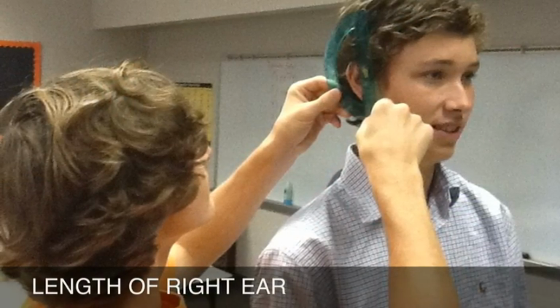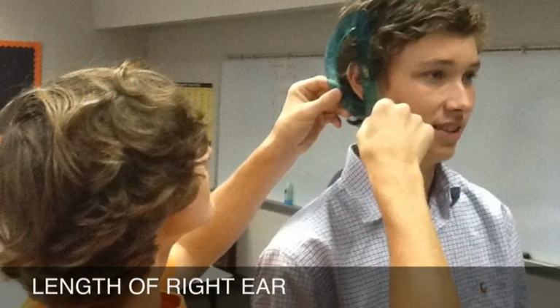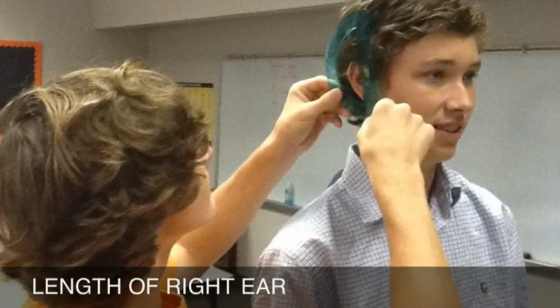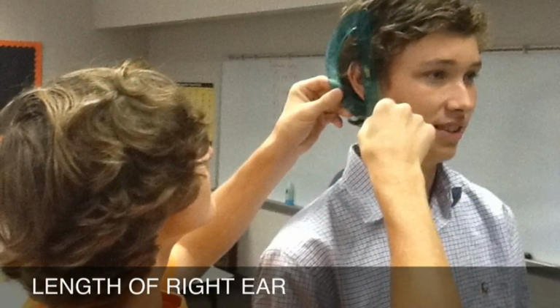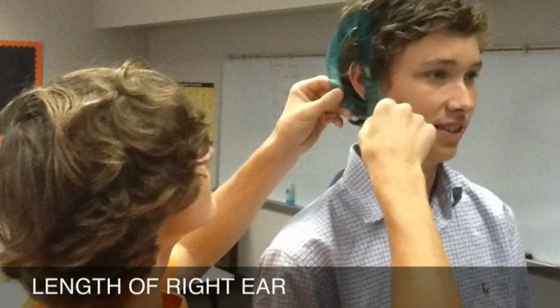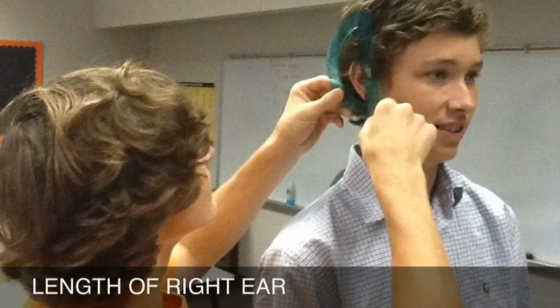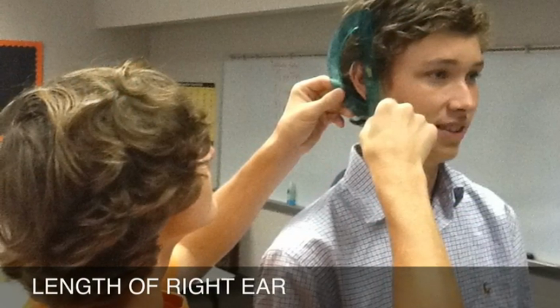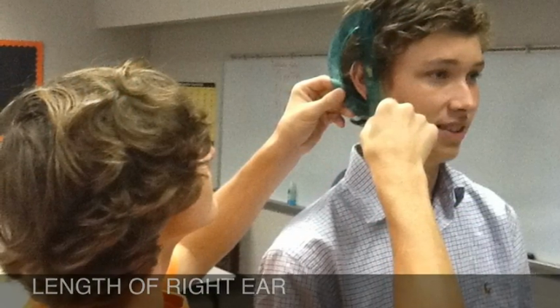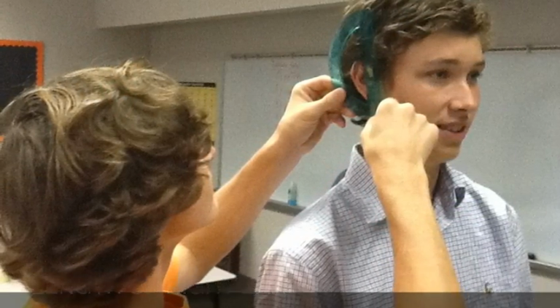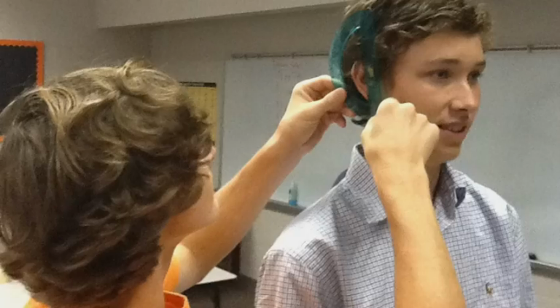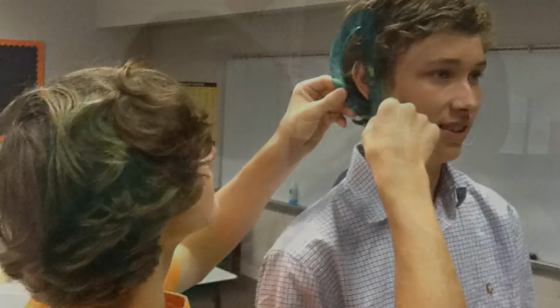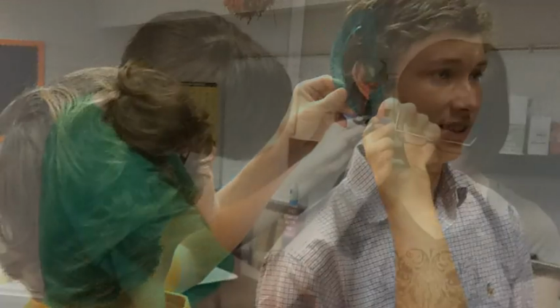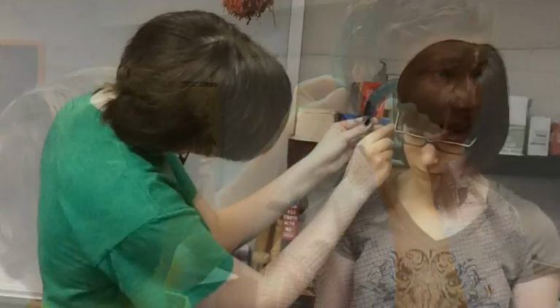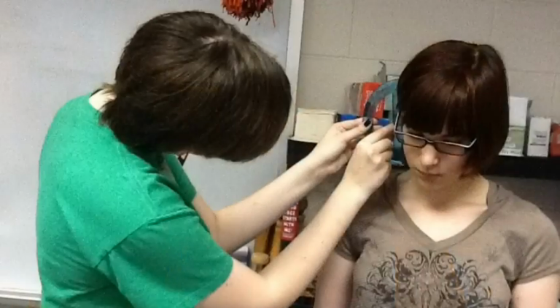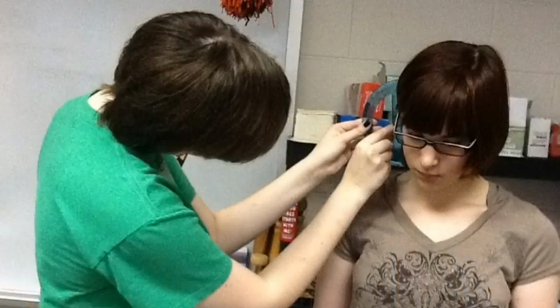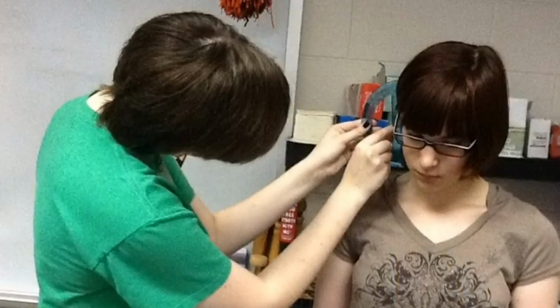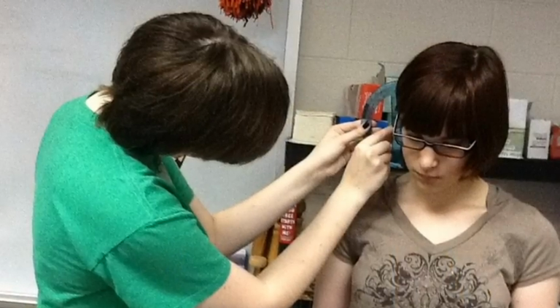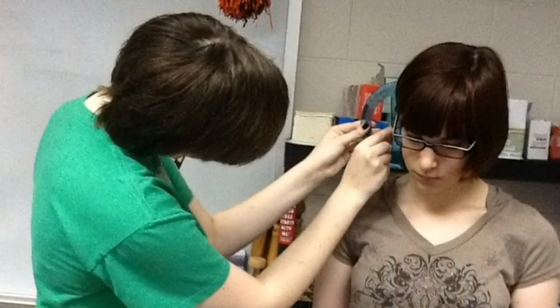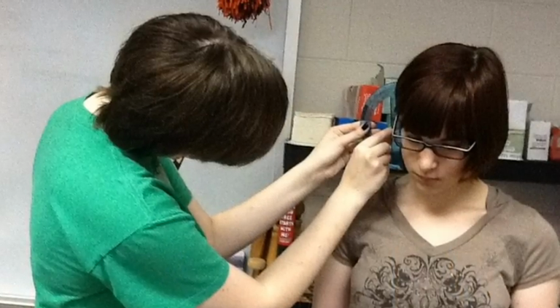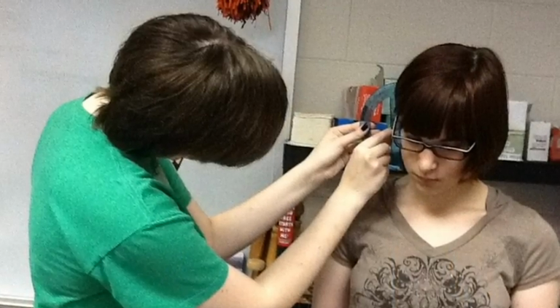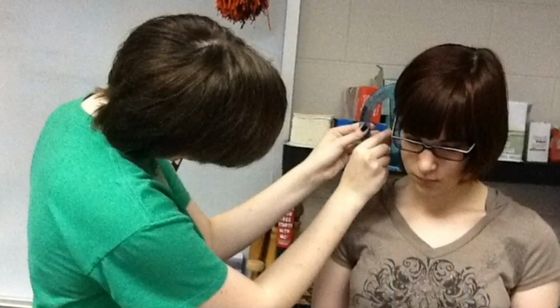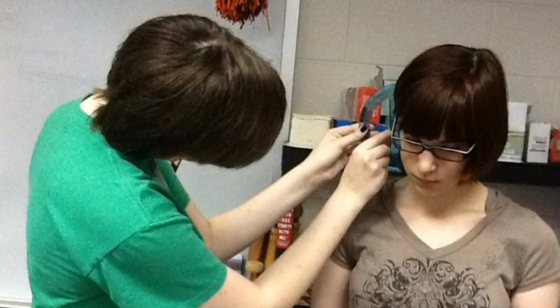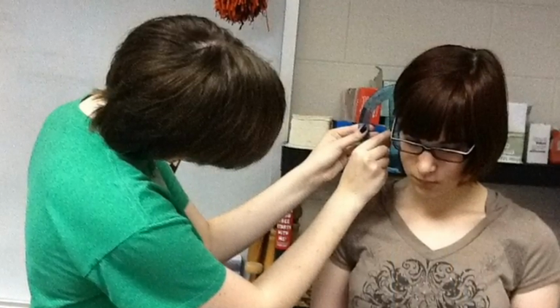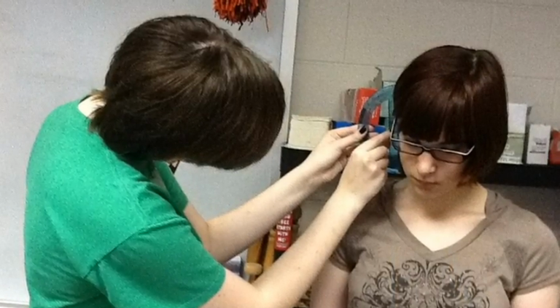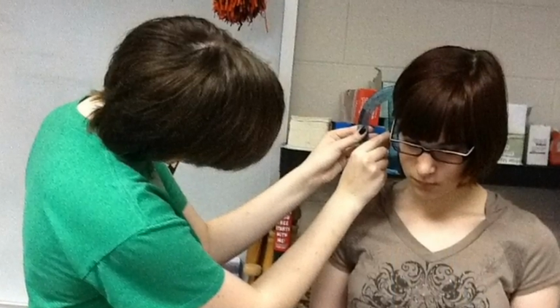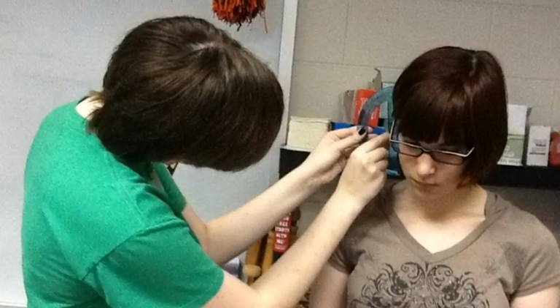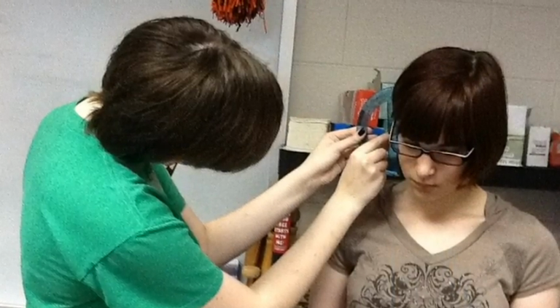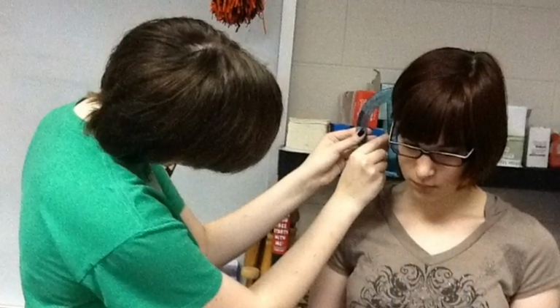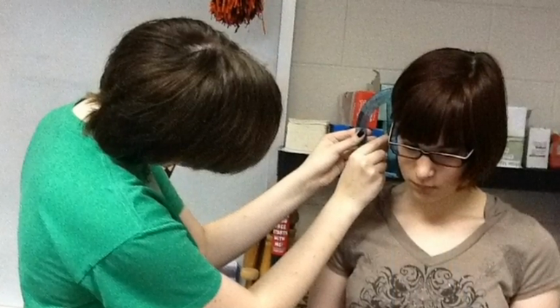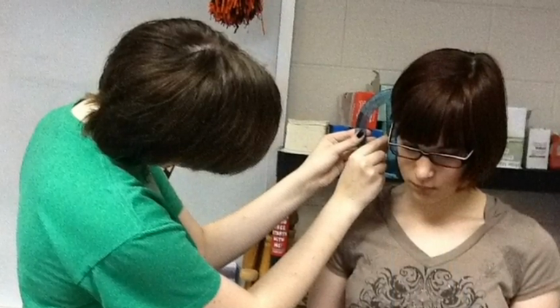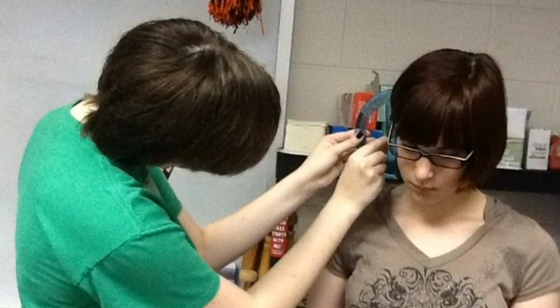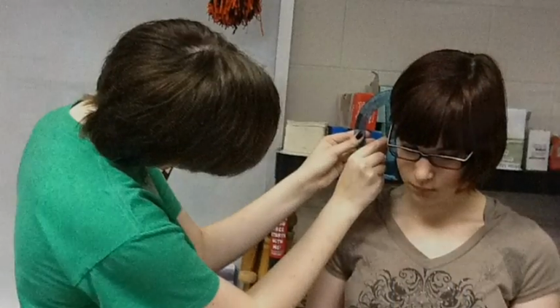Next we will measure the height of the ear. Measure from the highest point on the upper rim to the lowest point on the earlobe.